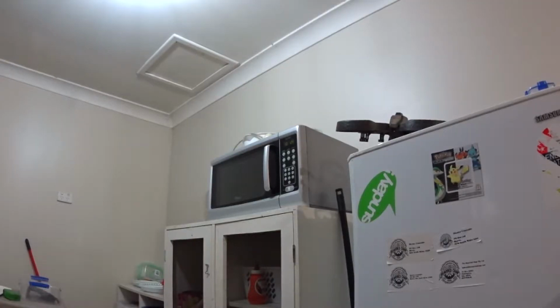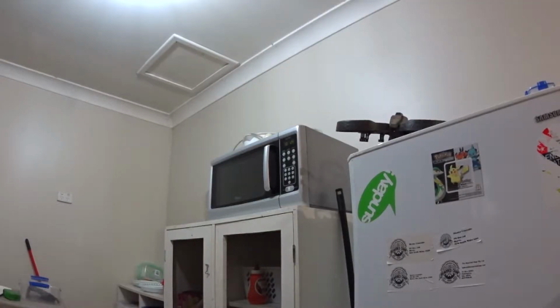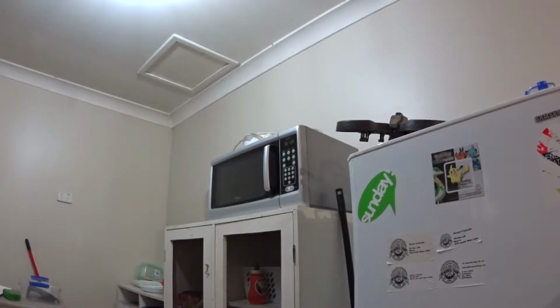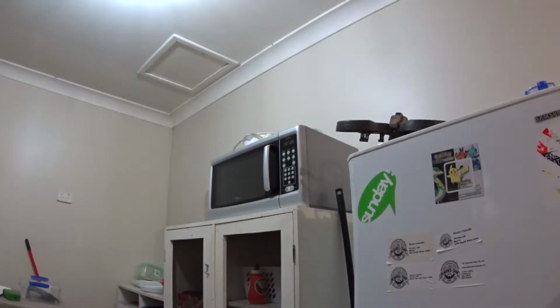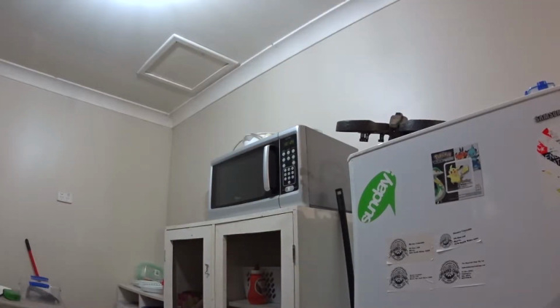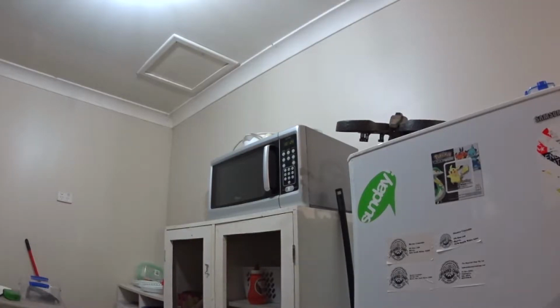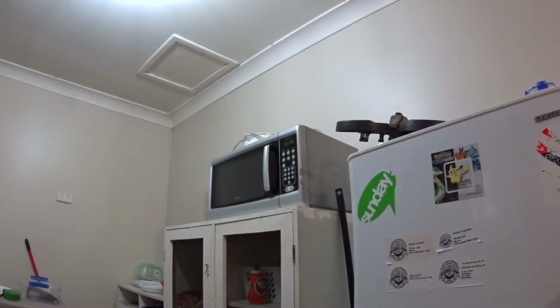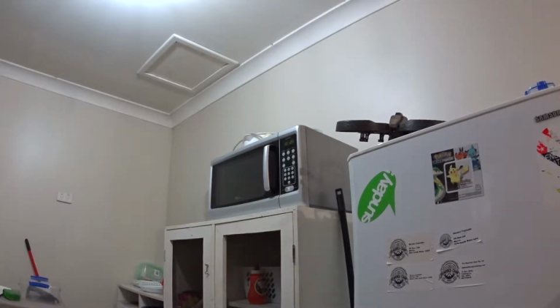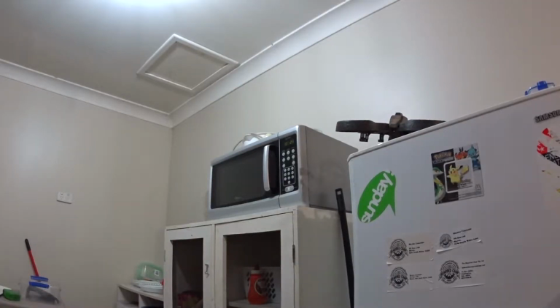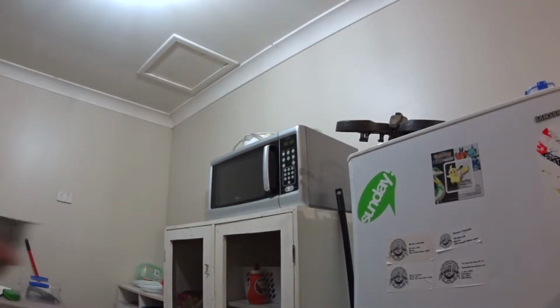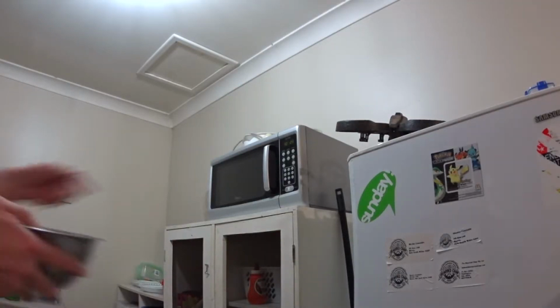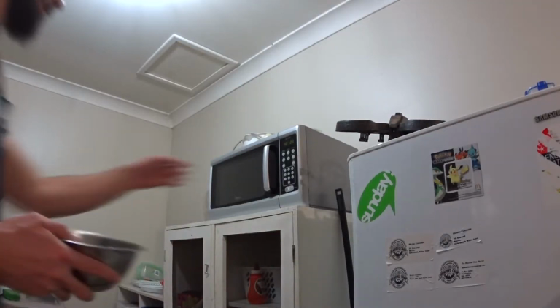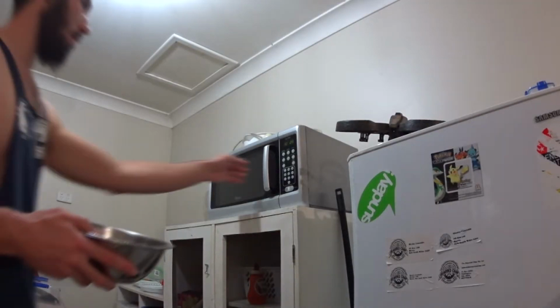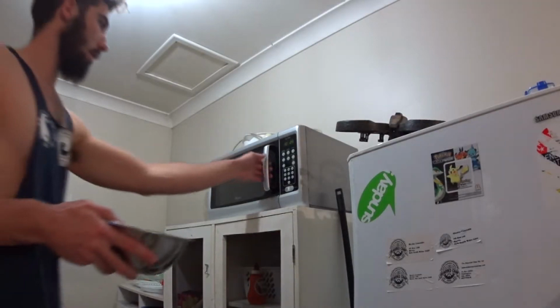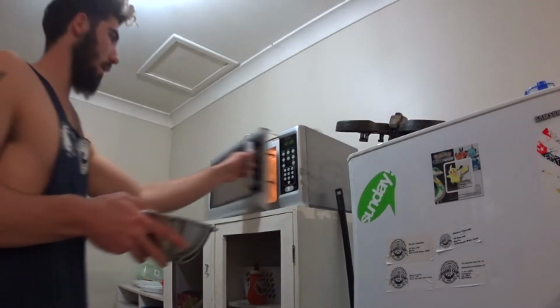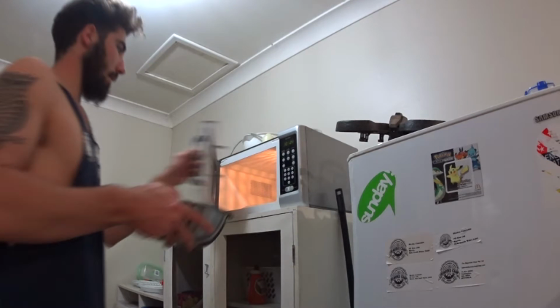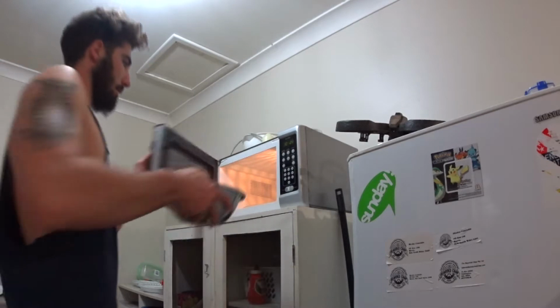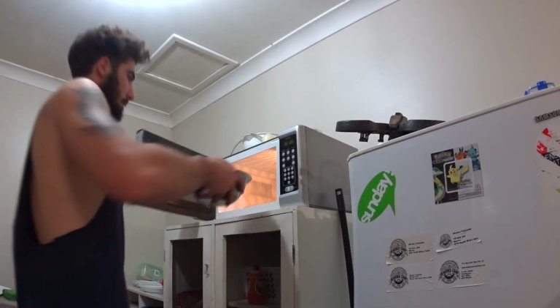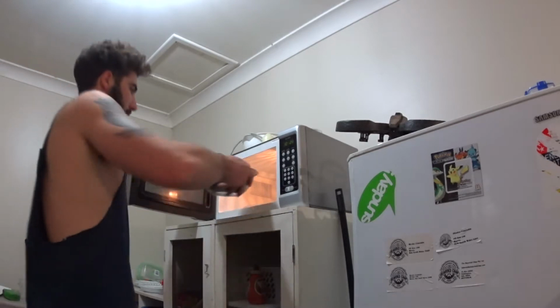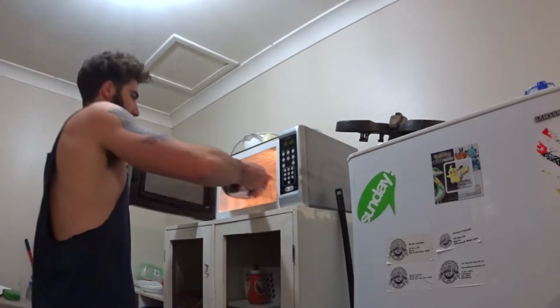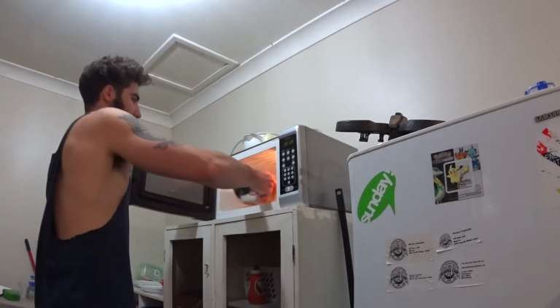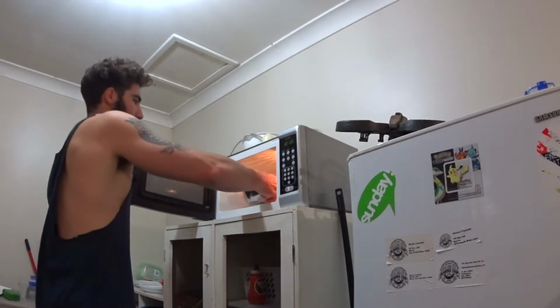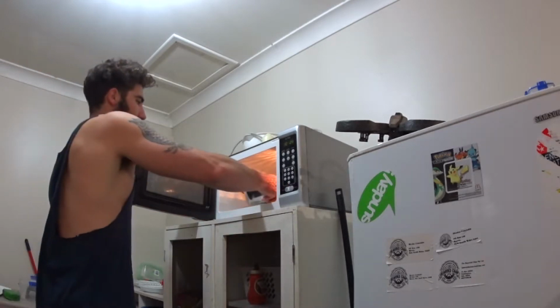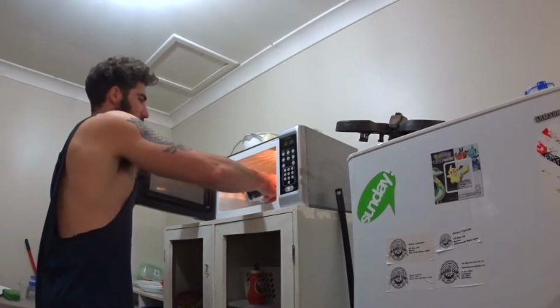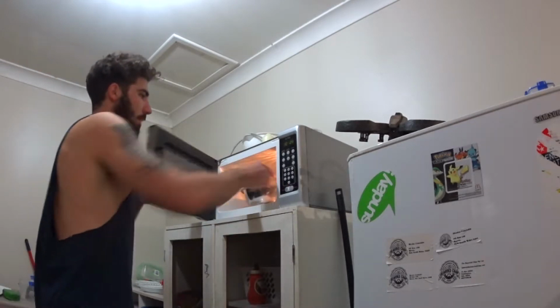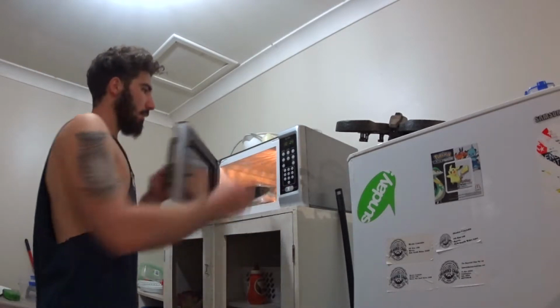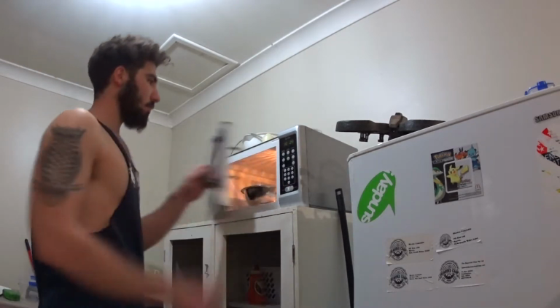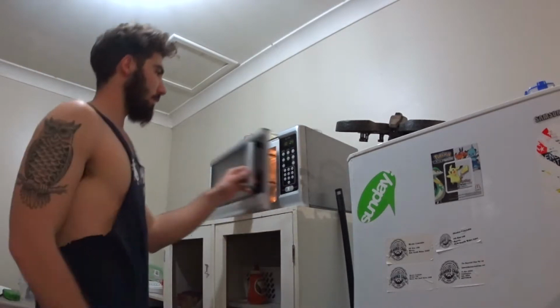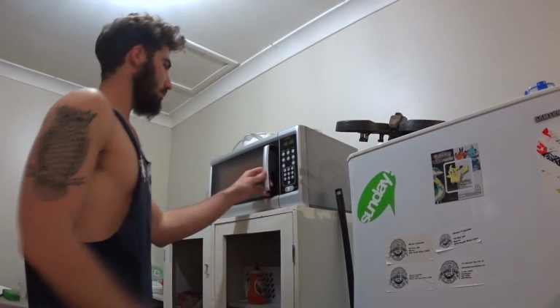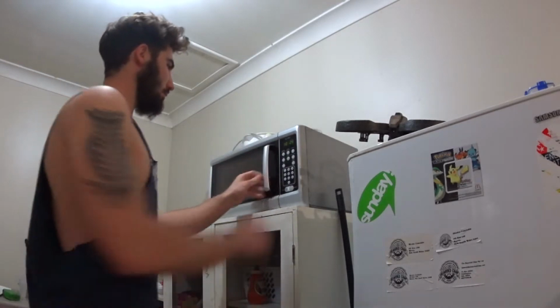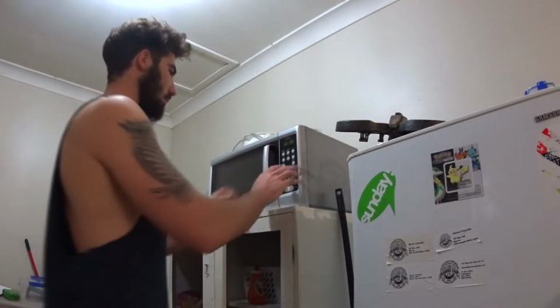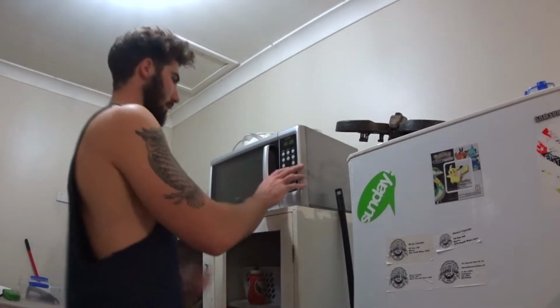From there, you have to put your water in the microwave. About two minutes to do it.